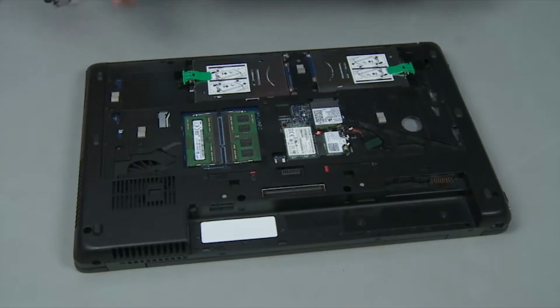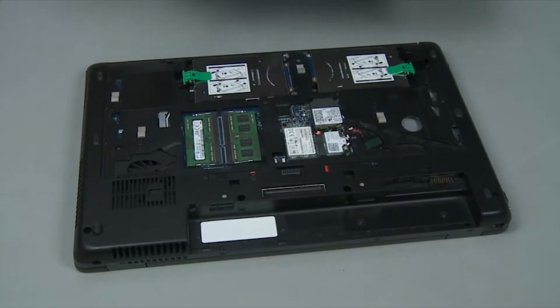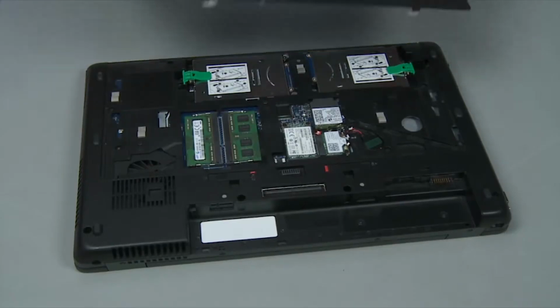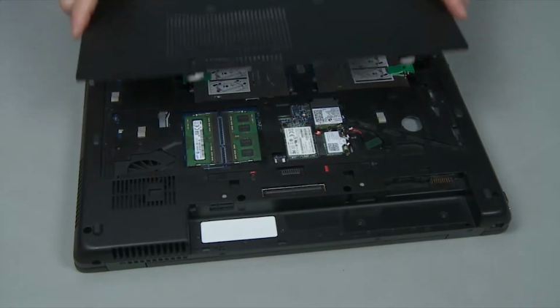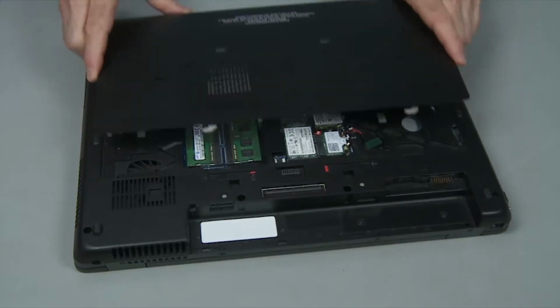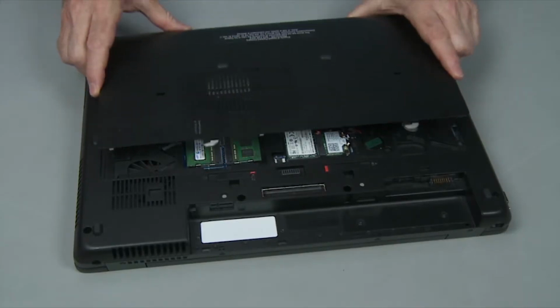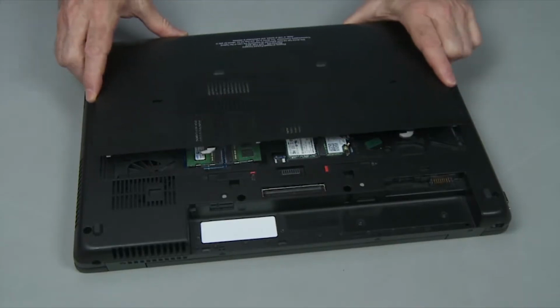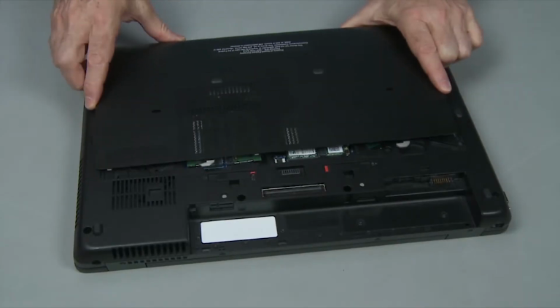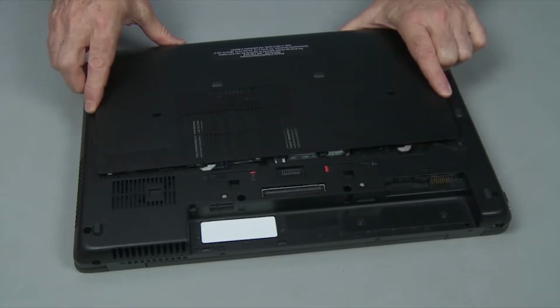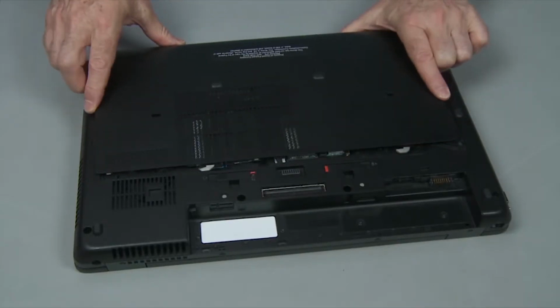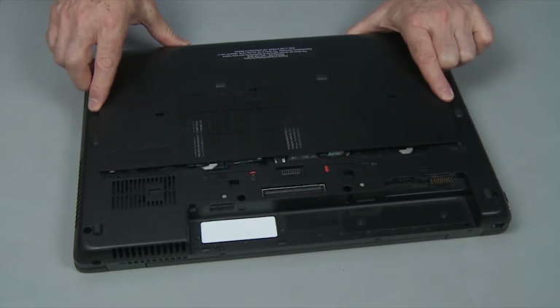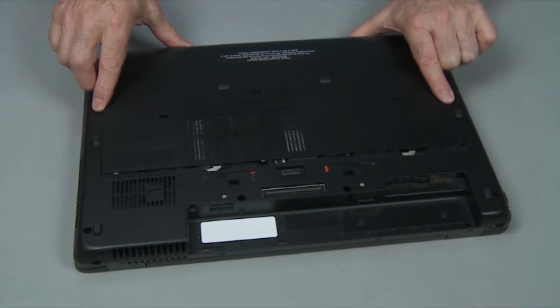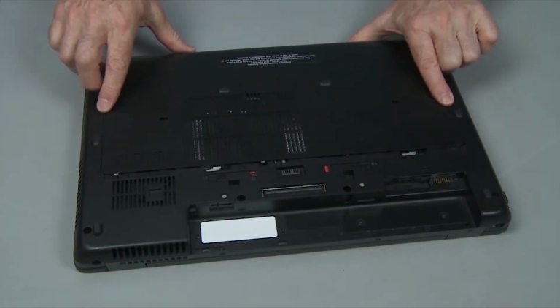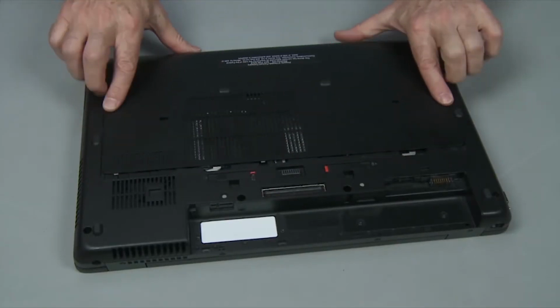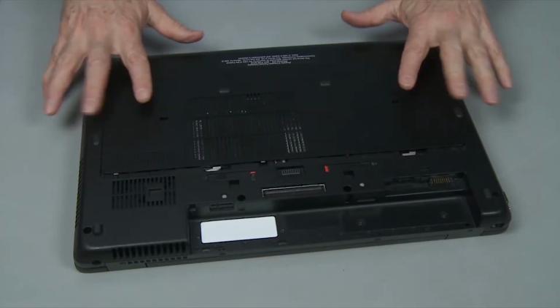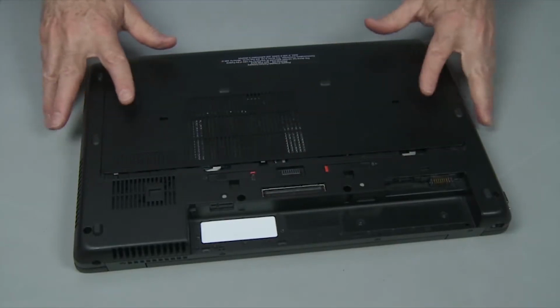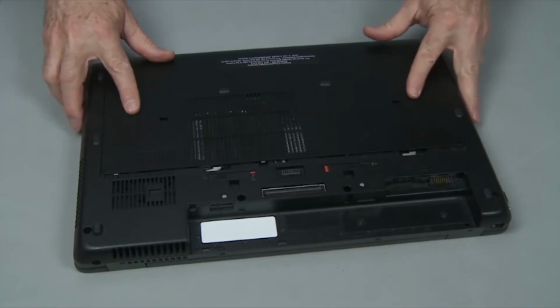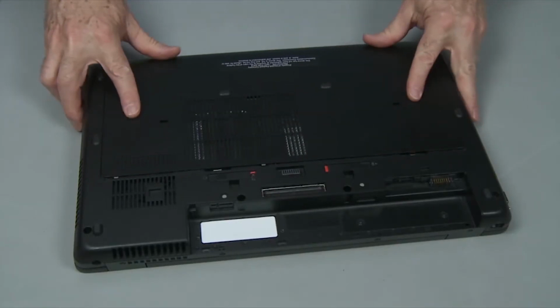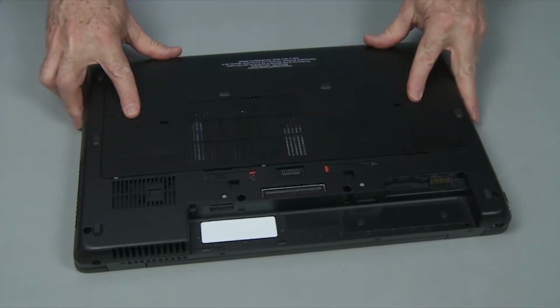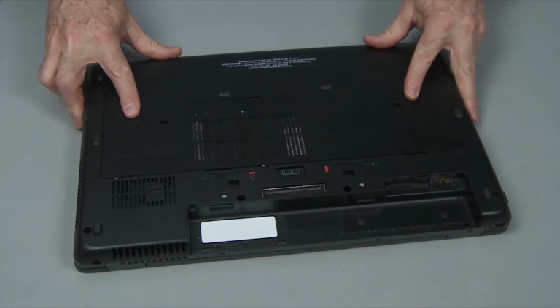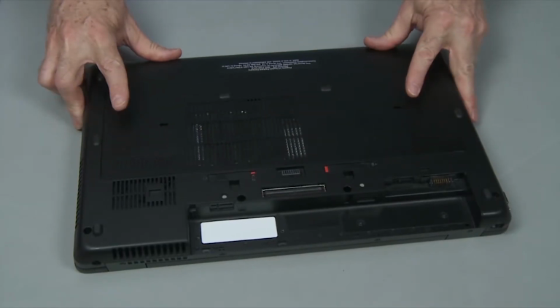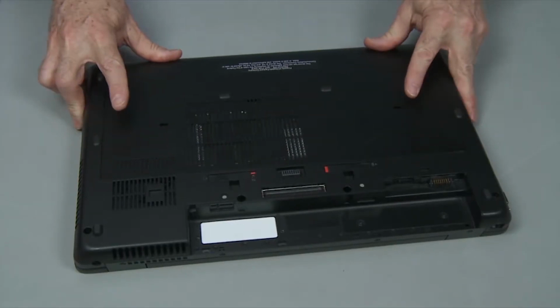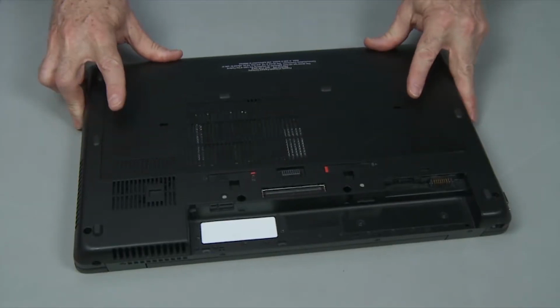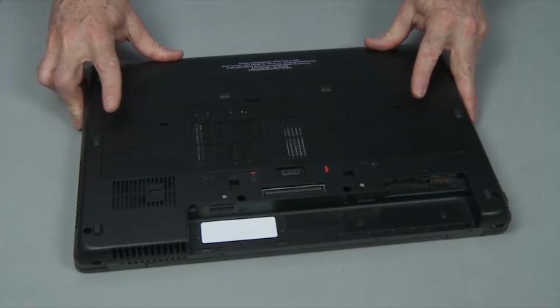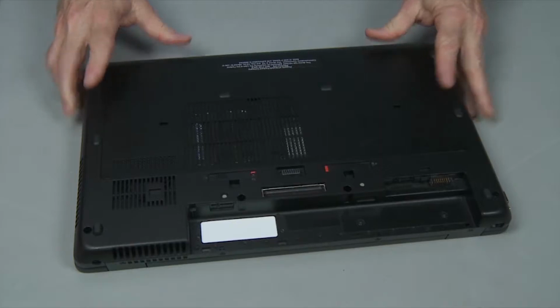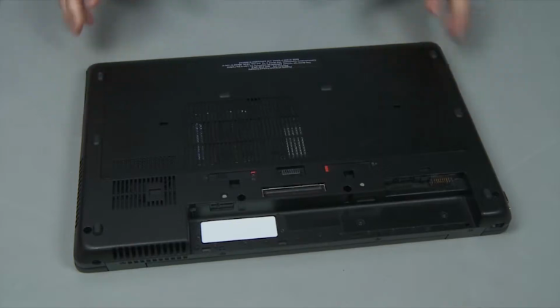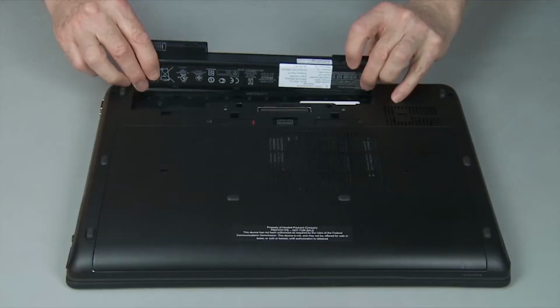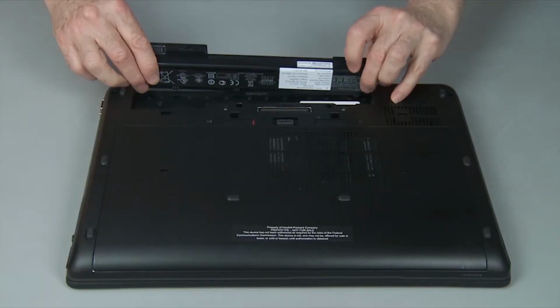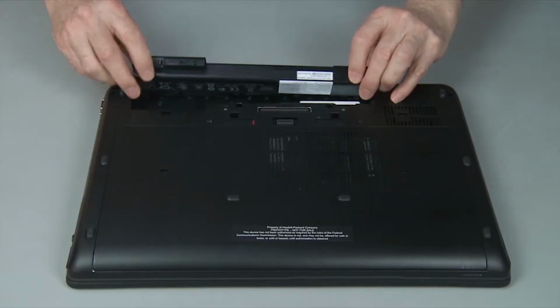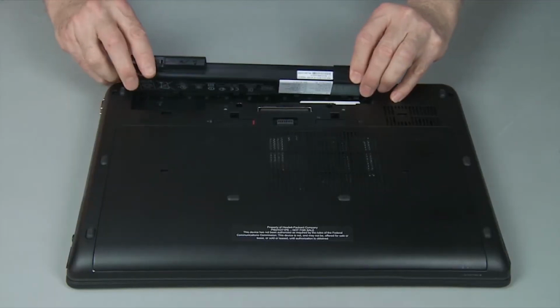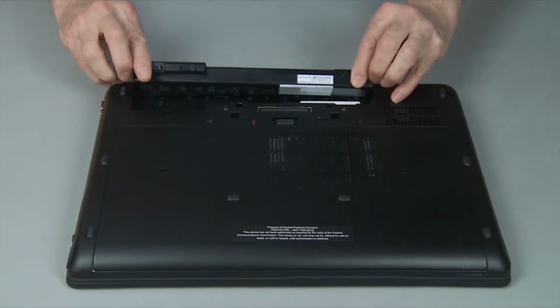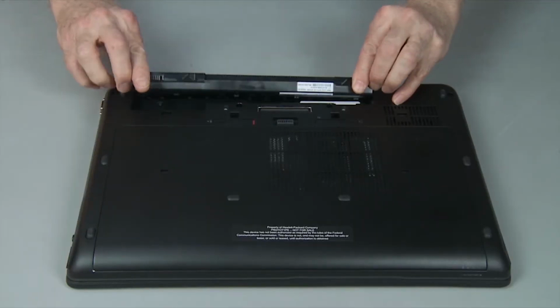Continue the reassembly. Replace the service door and battery.